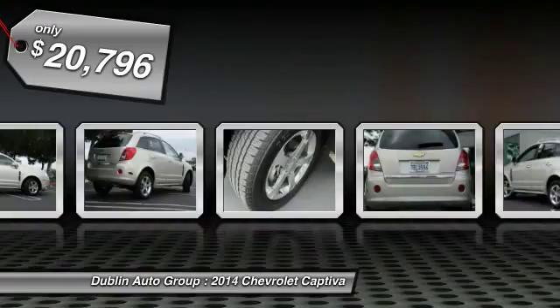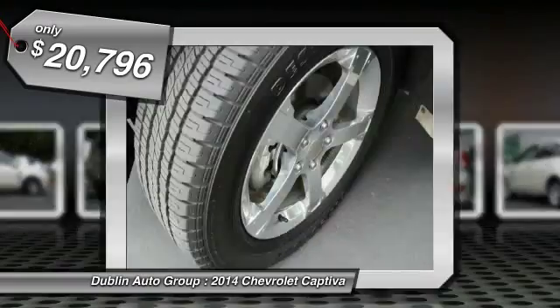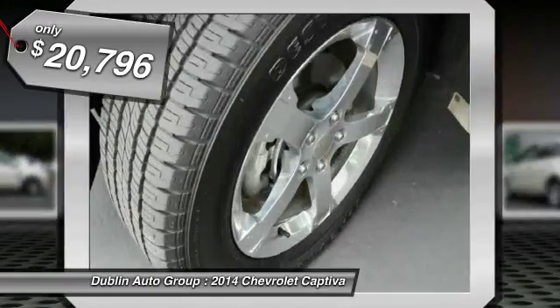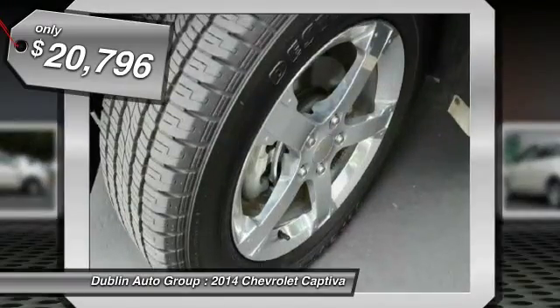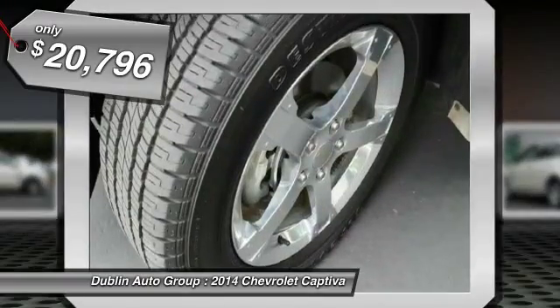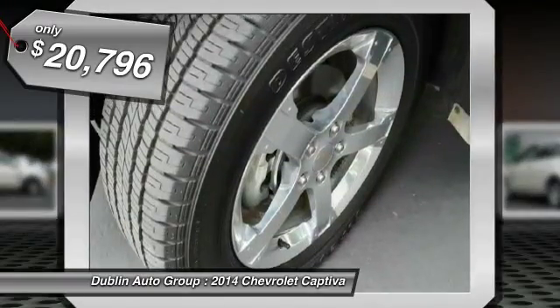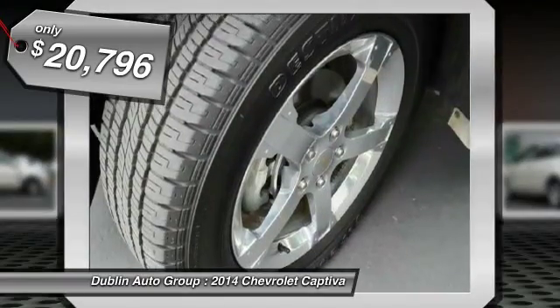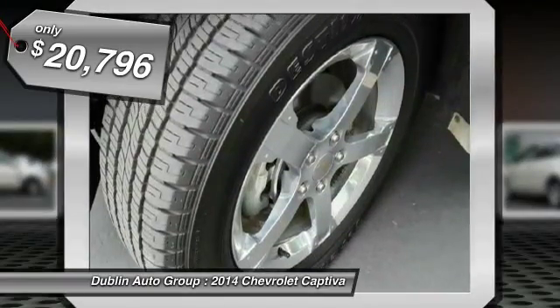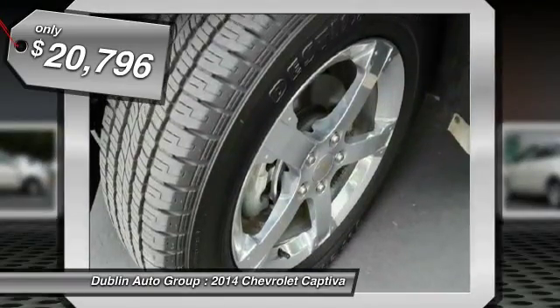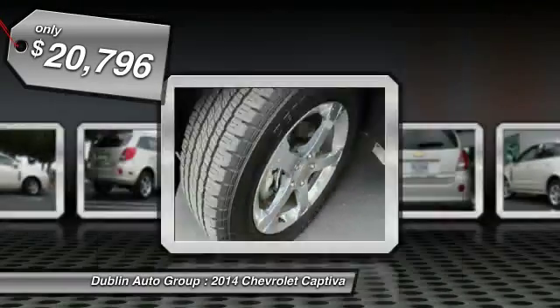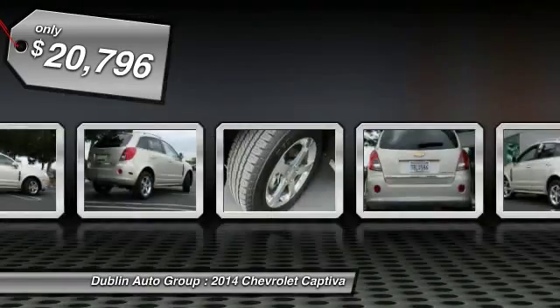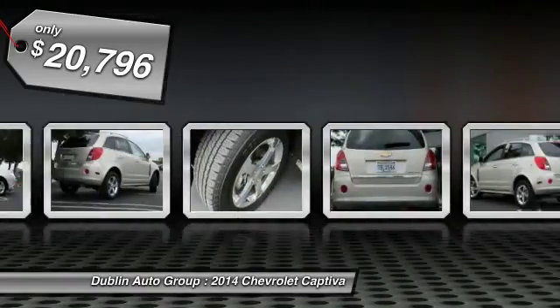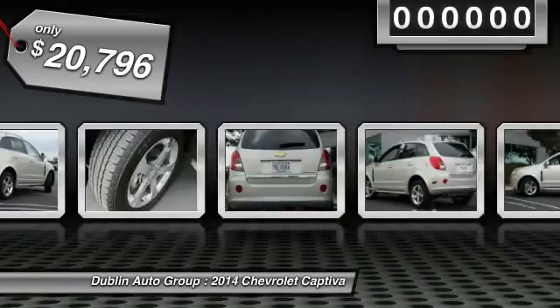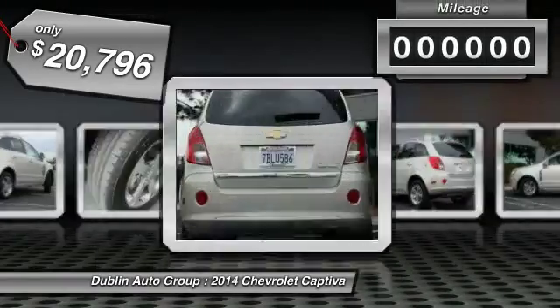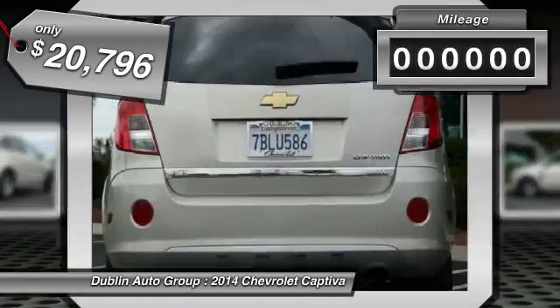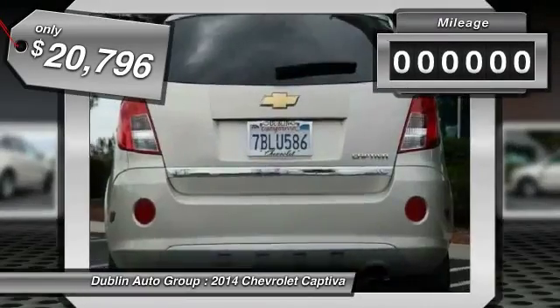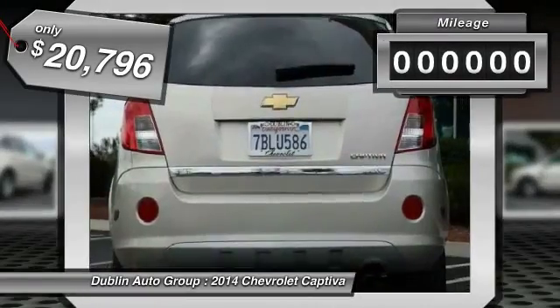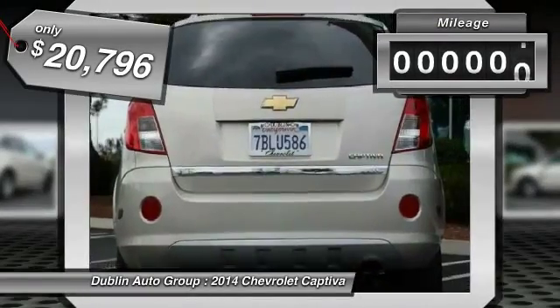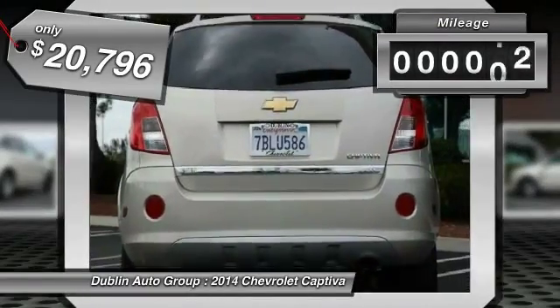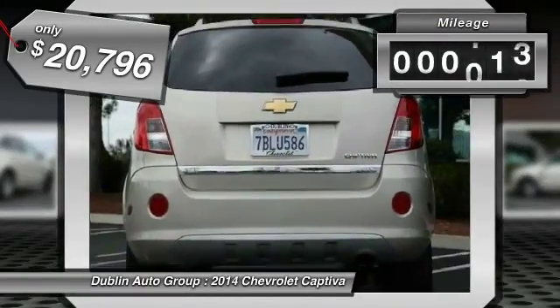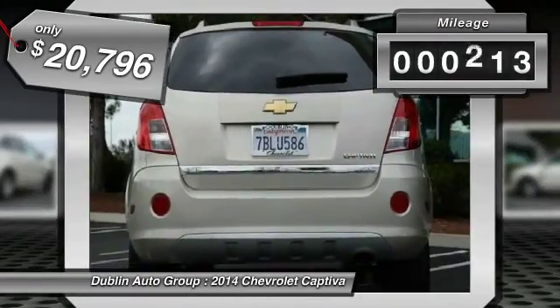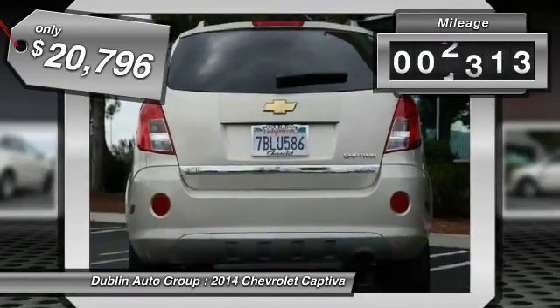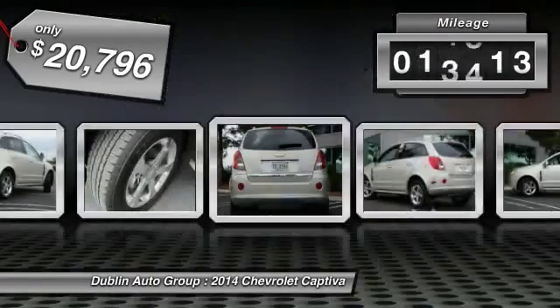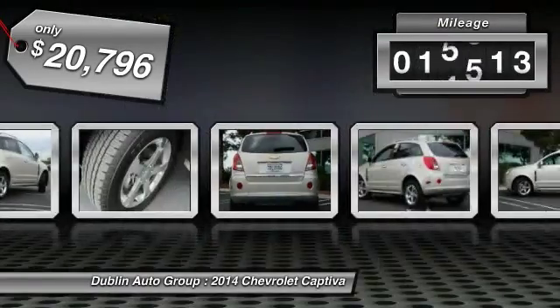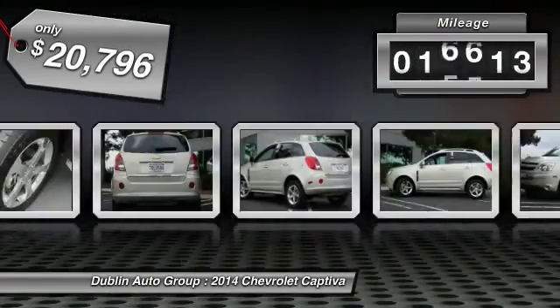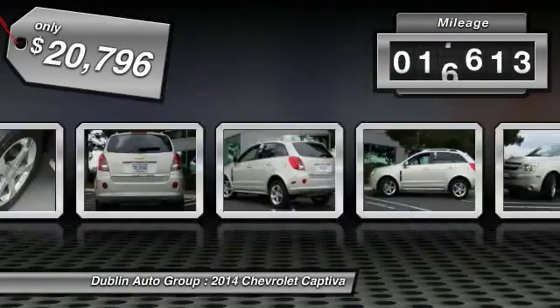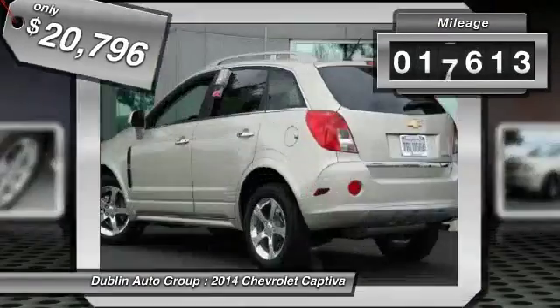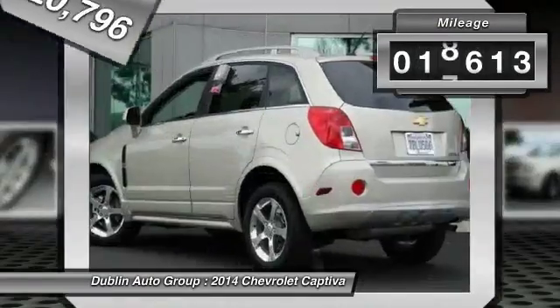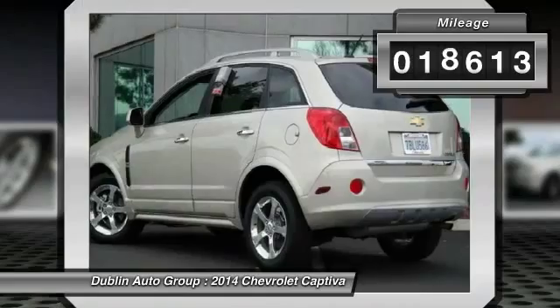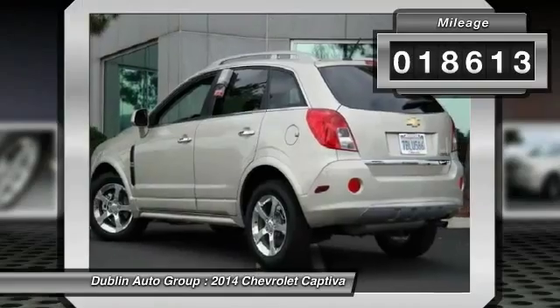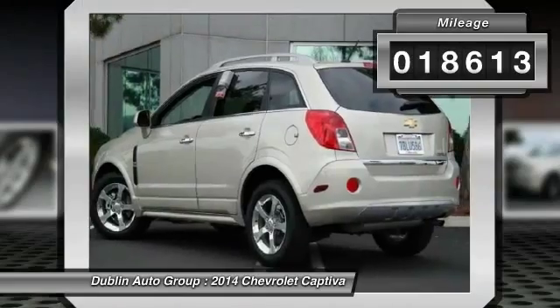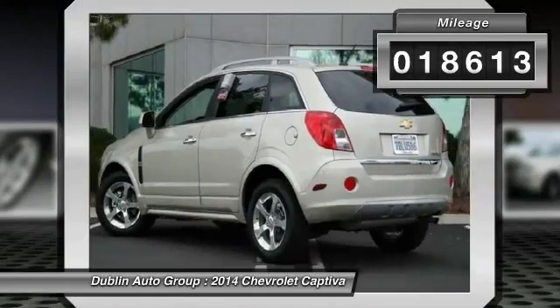And is priced below $25,000. This vehicle has less than 20,000 miles.